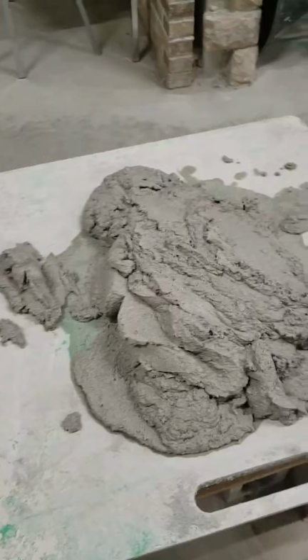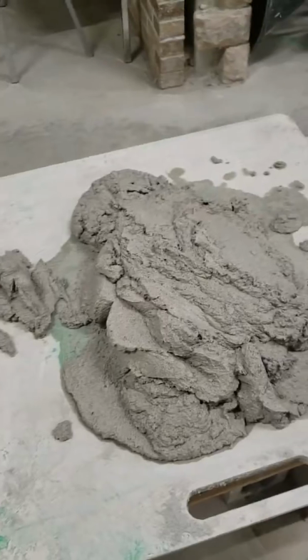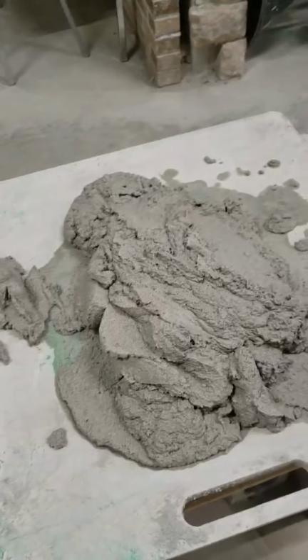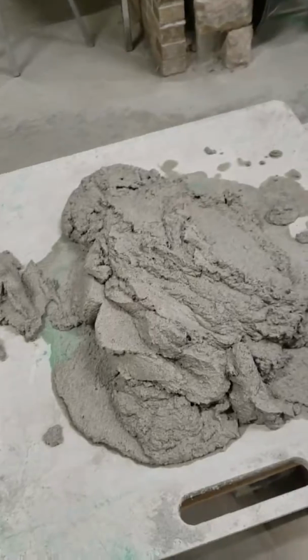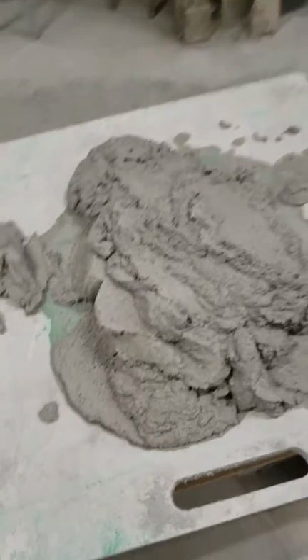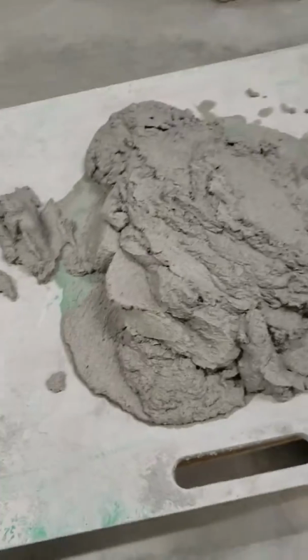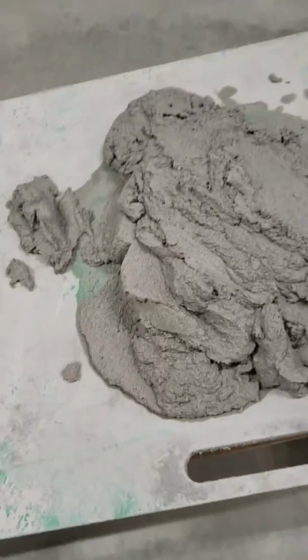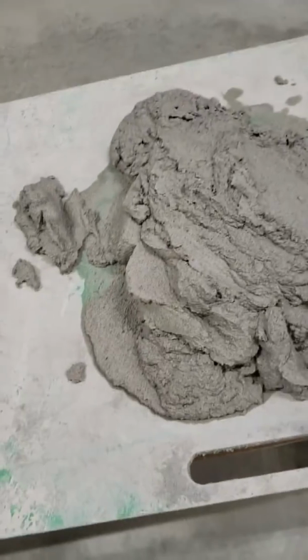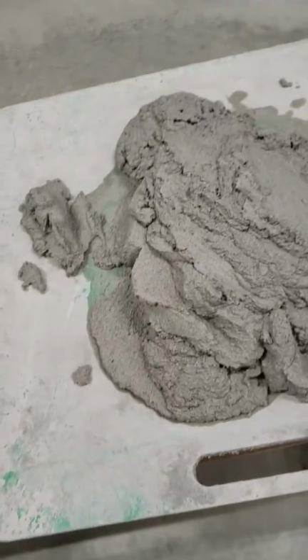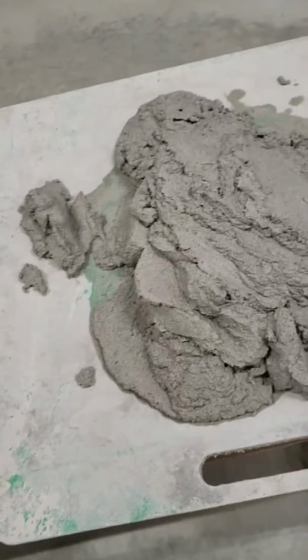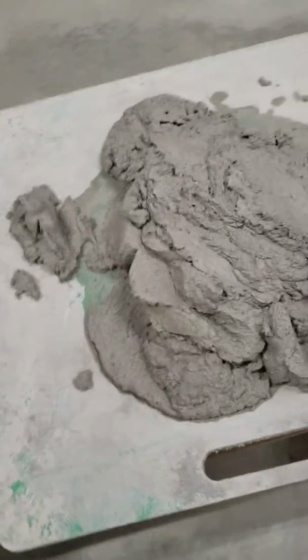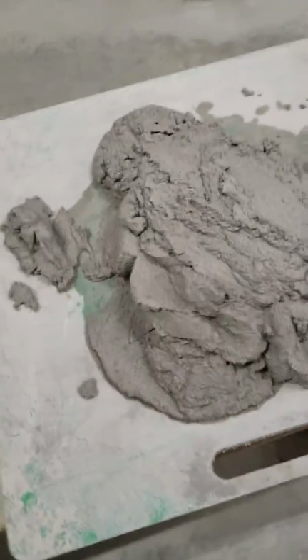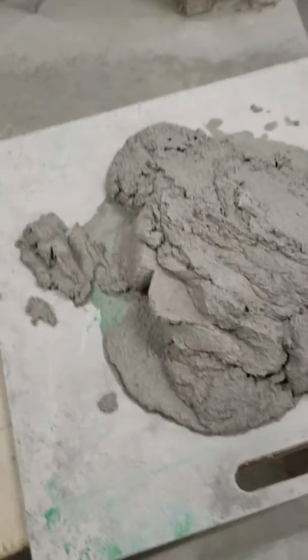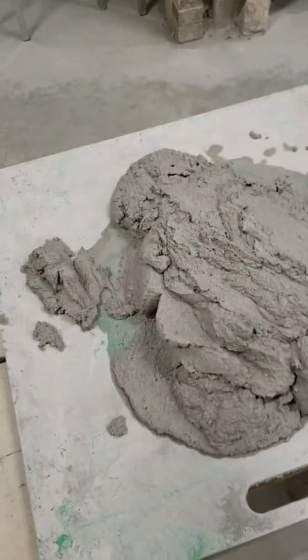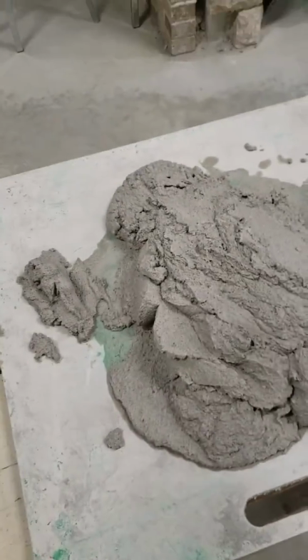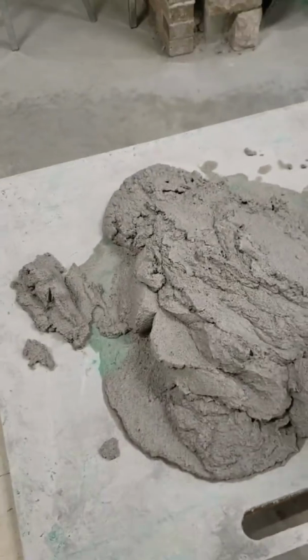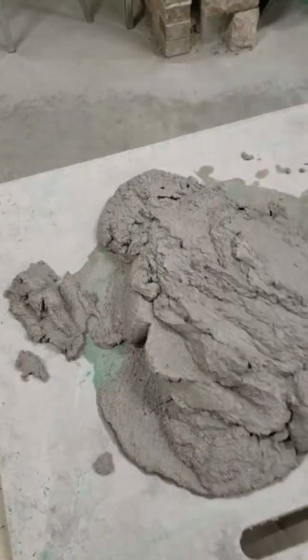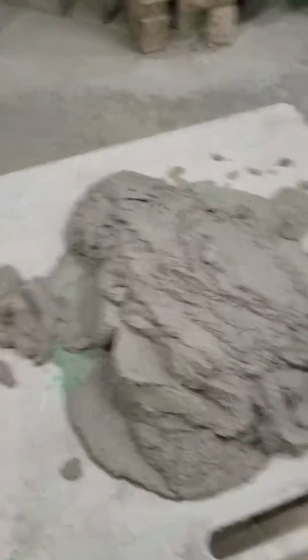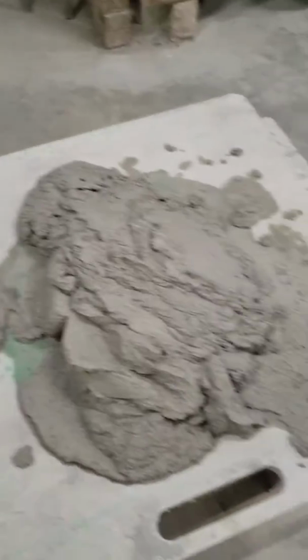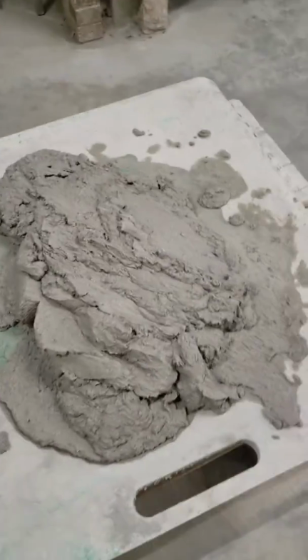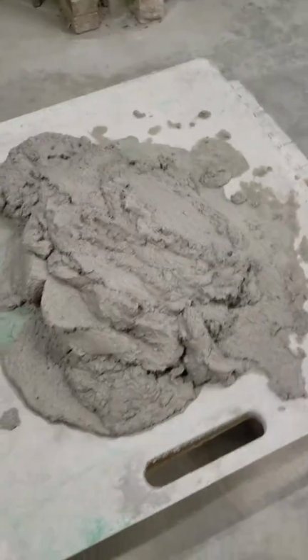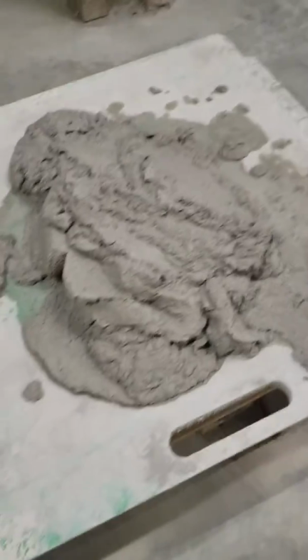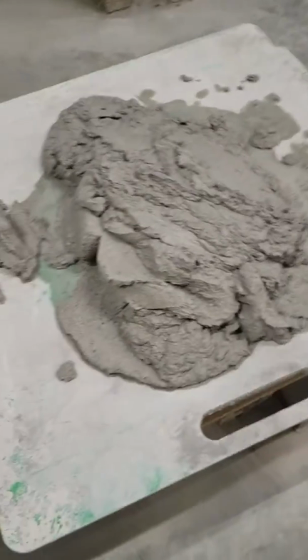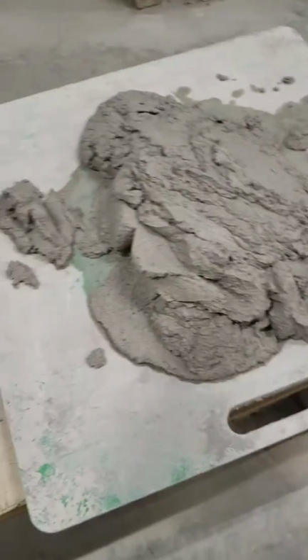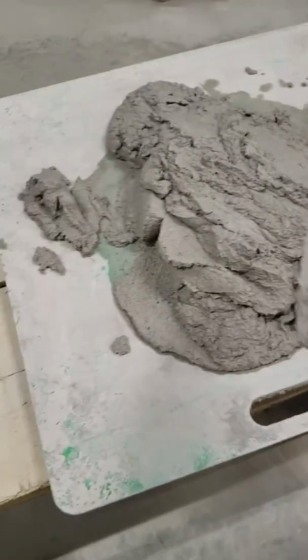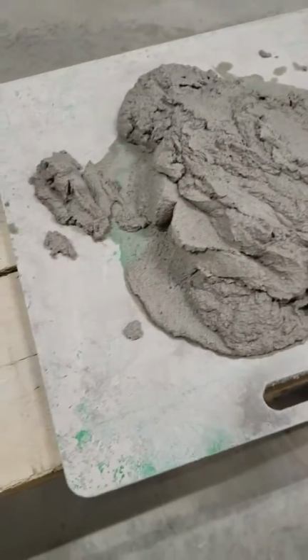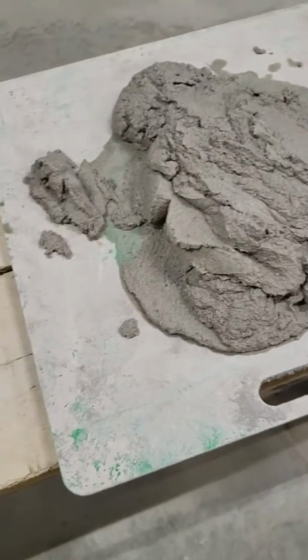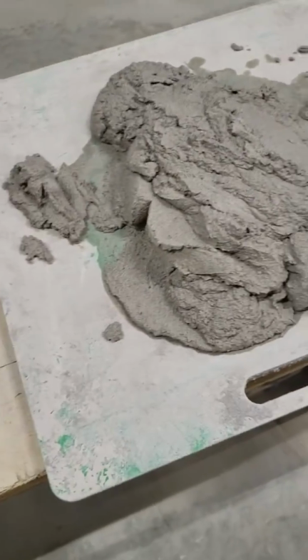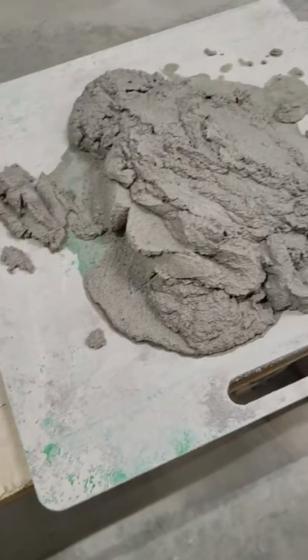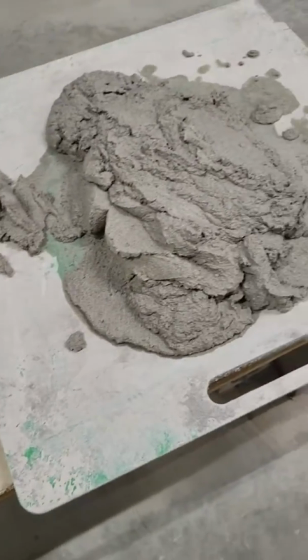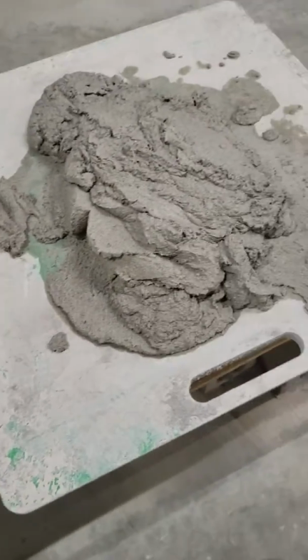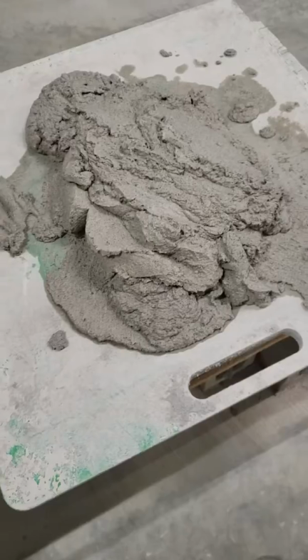Hello Grade Nines, it's Mr. Sinjanin. I'm going to show you how we start off with mortar.